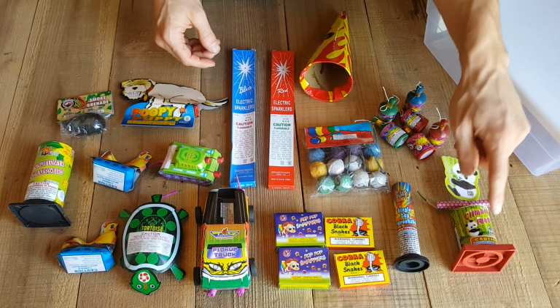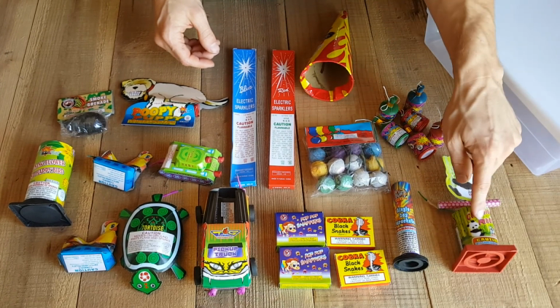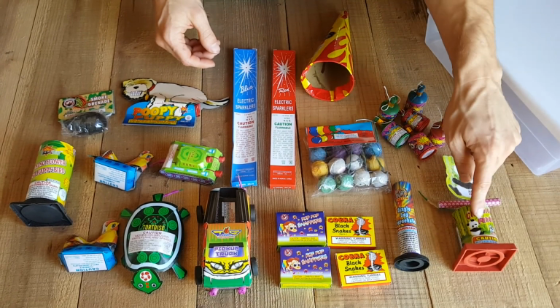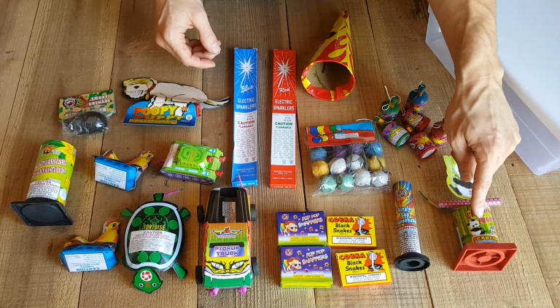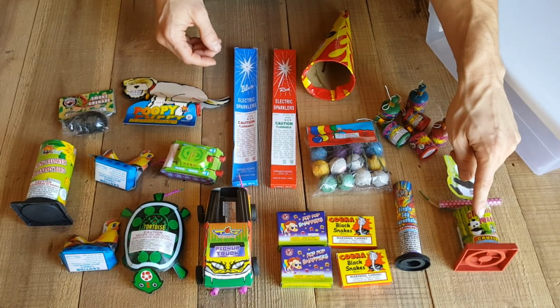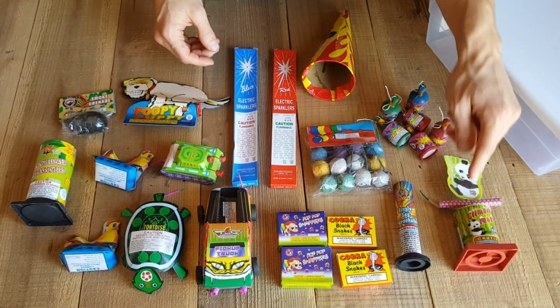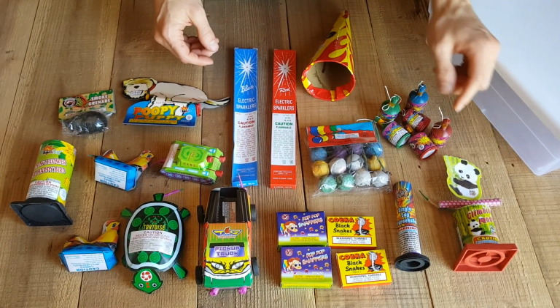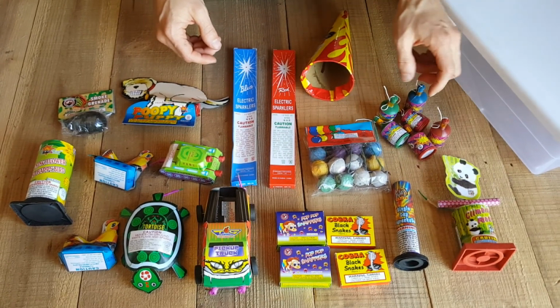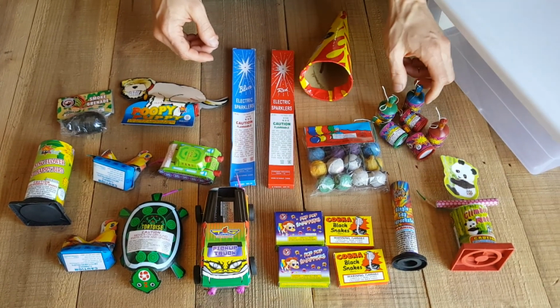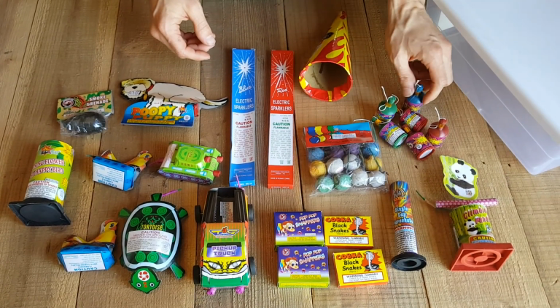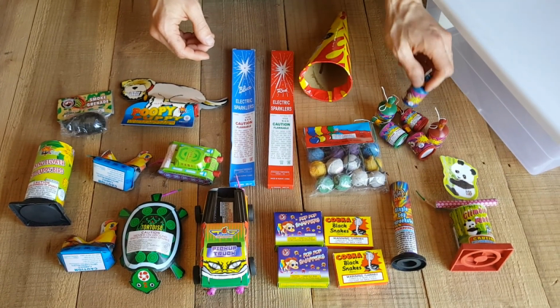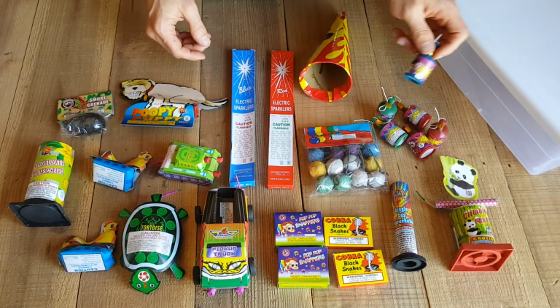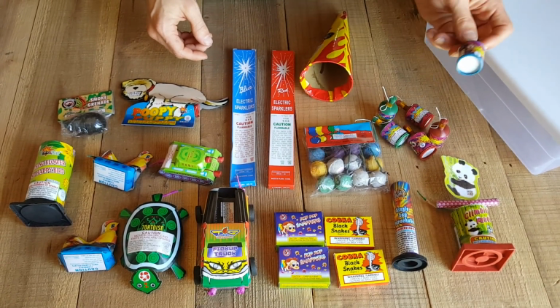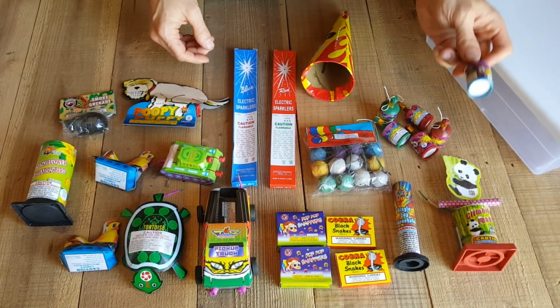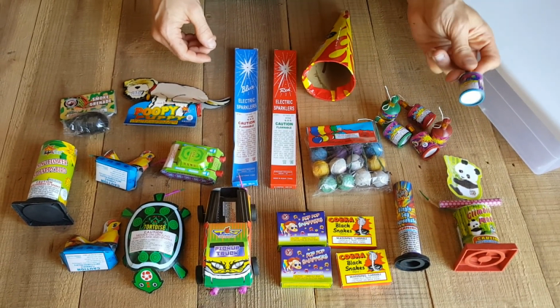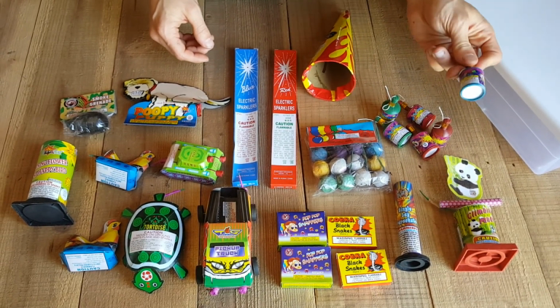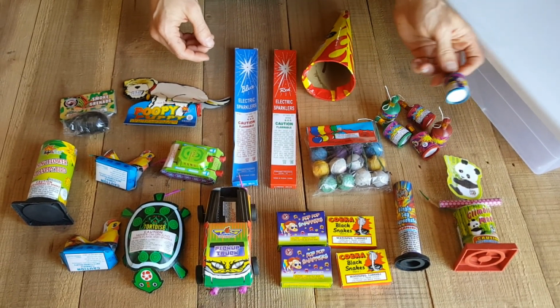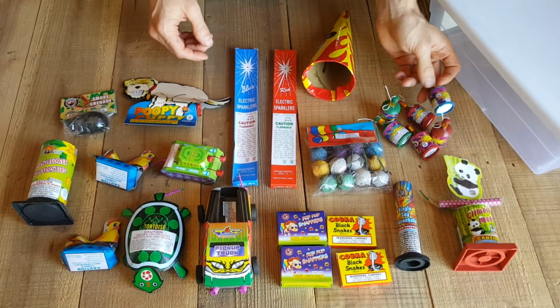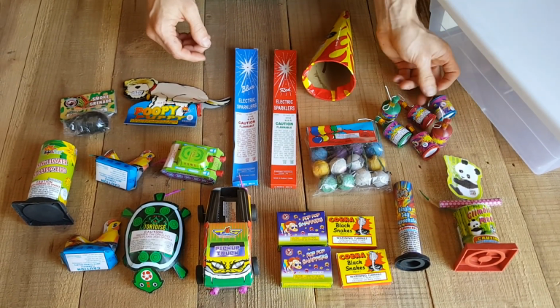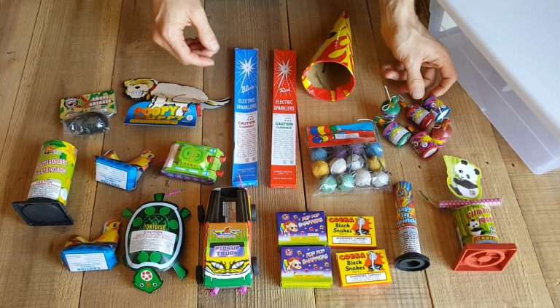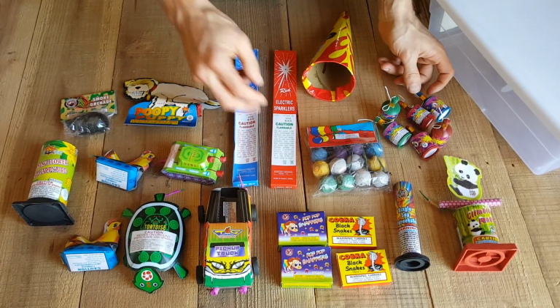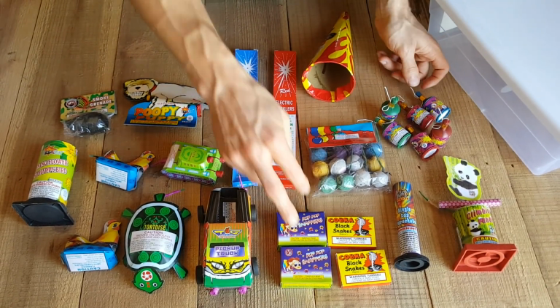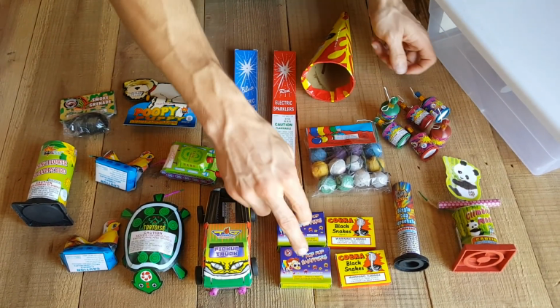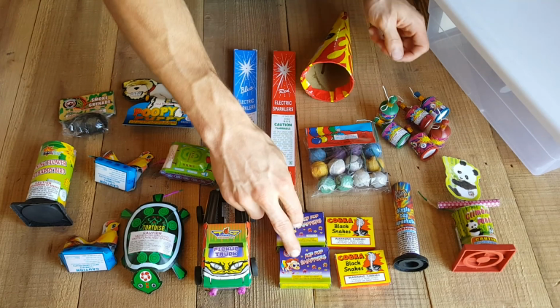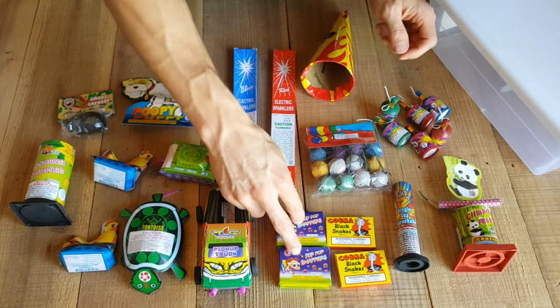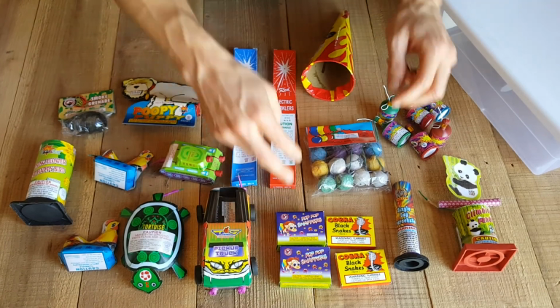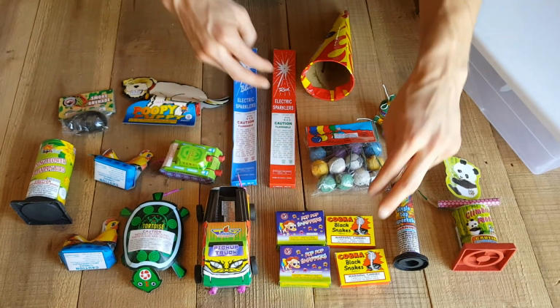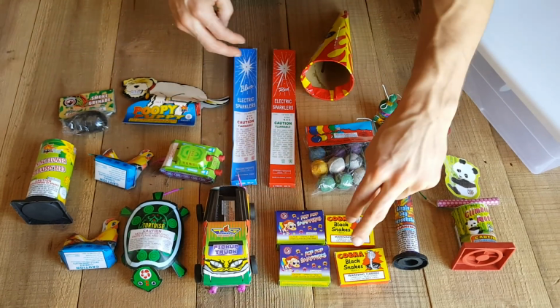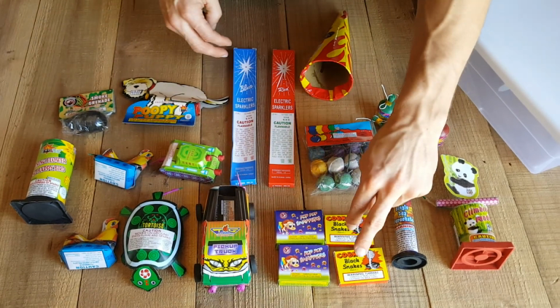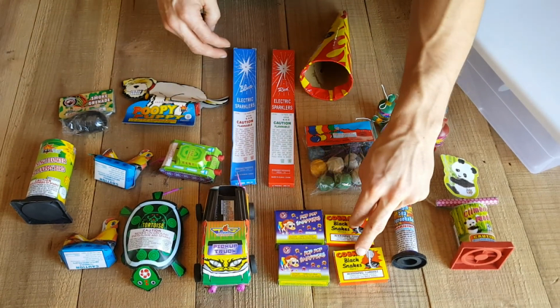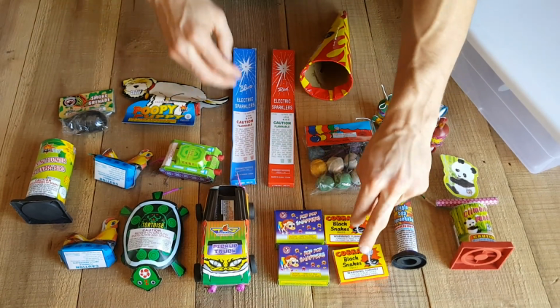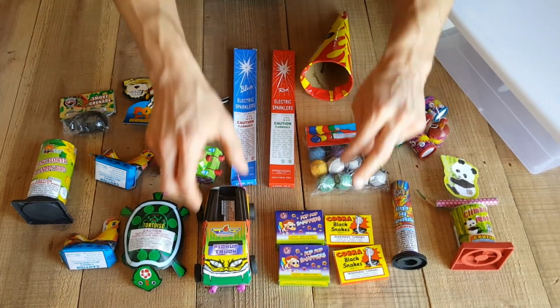A climbing panda is gonna shoot sparks out. Six different party poppers. Two different snaps. Two snakes.